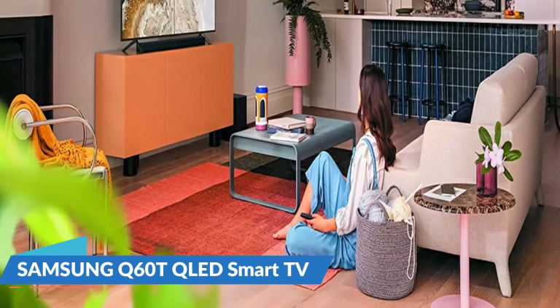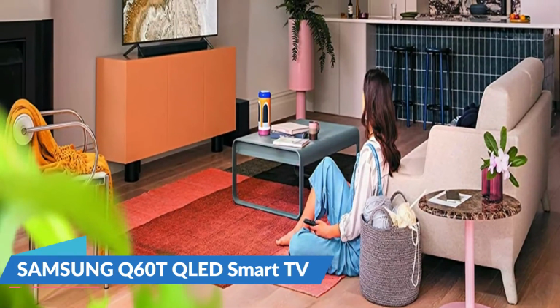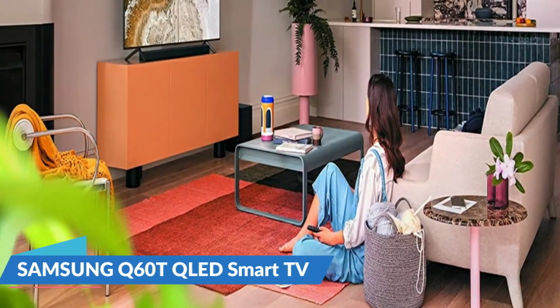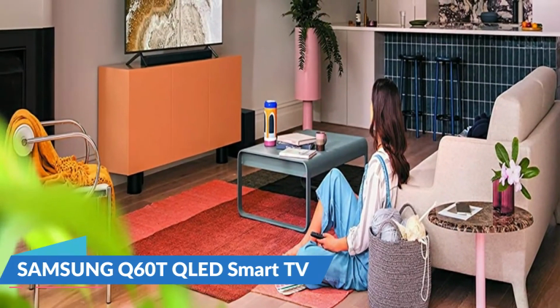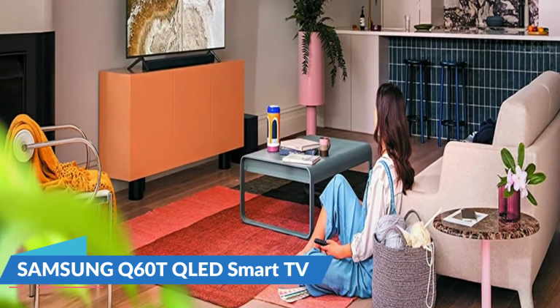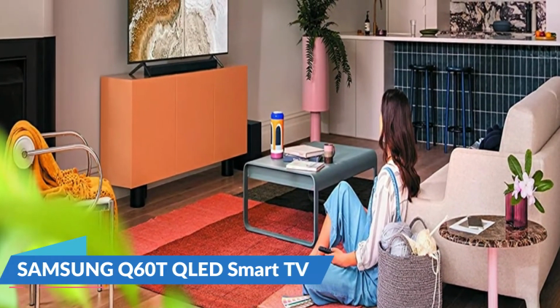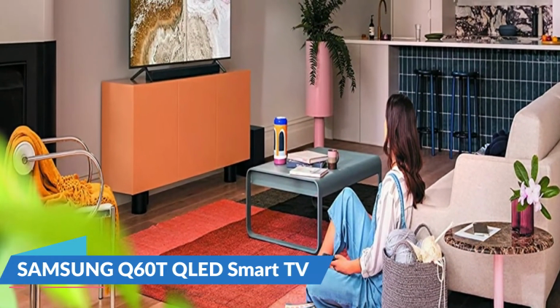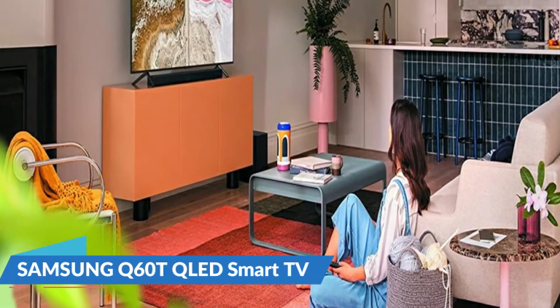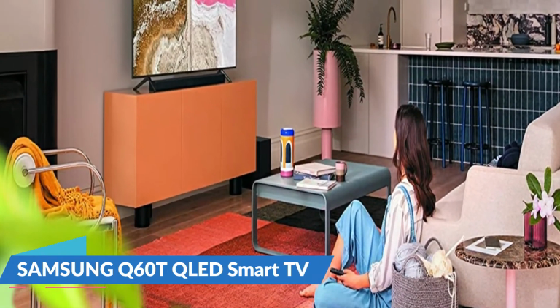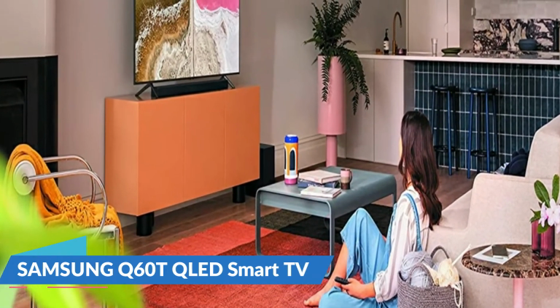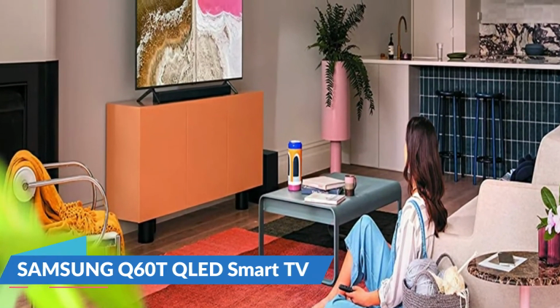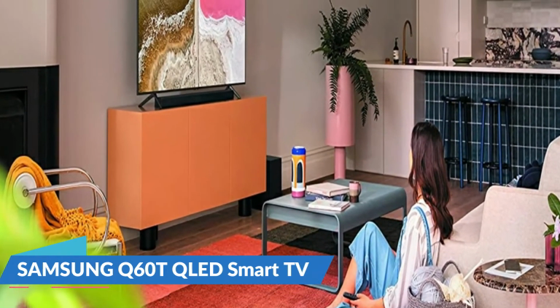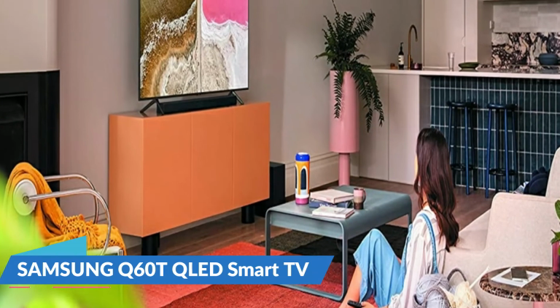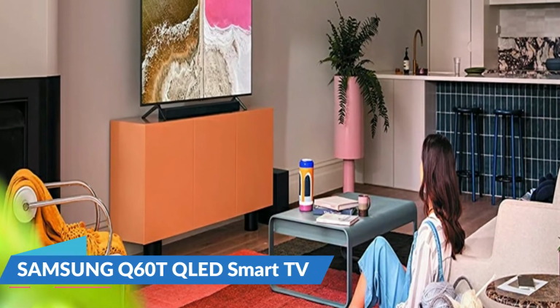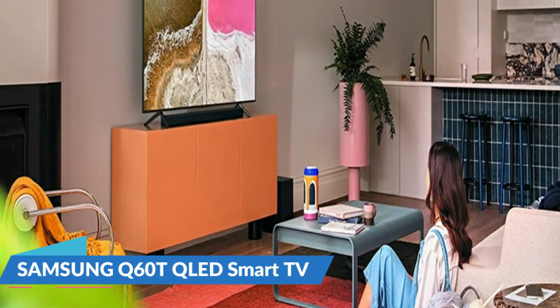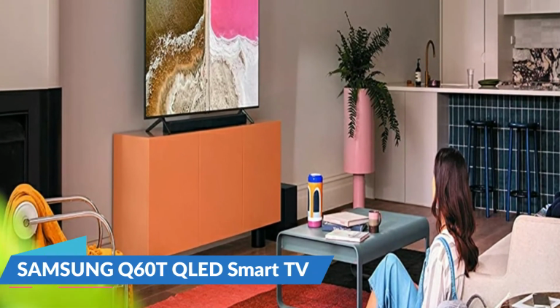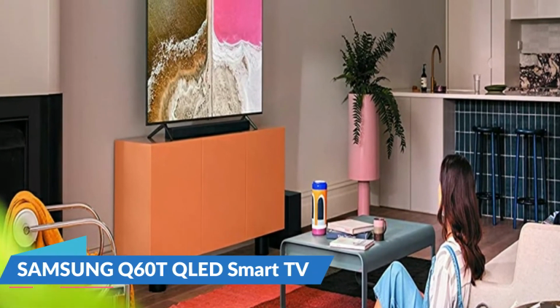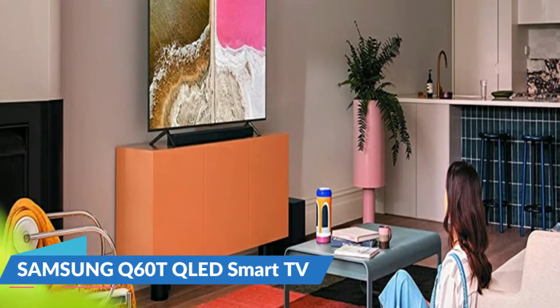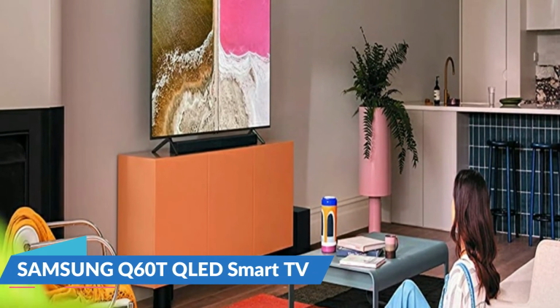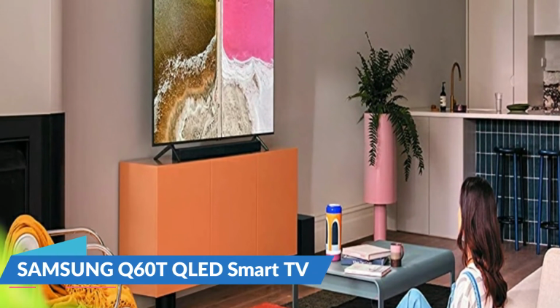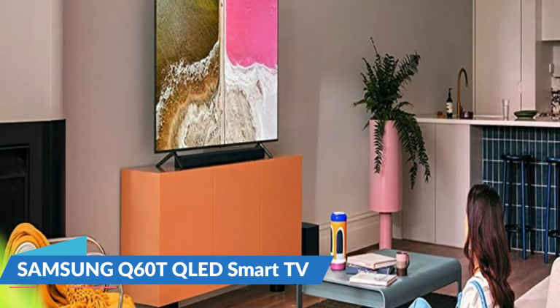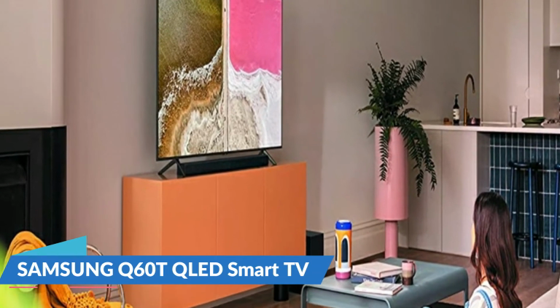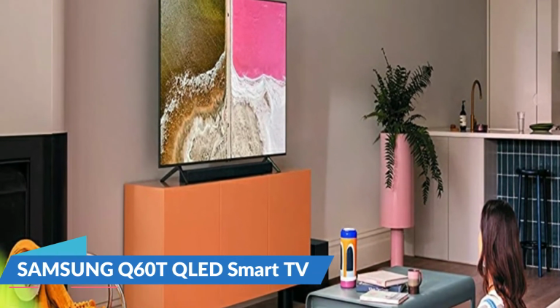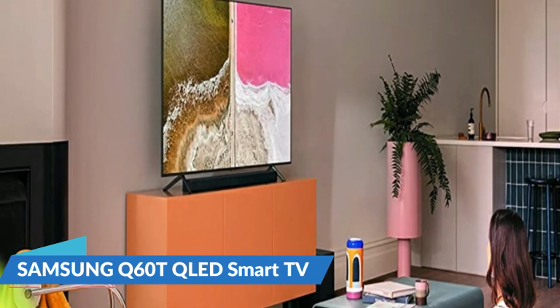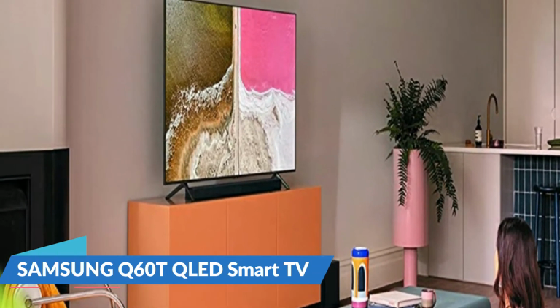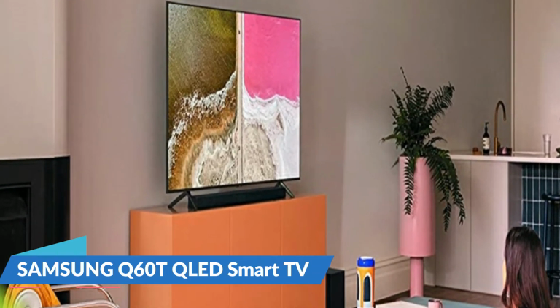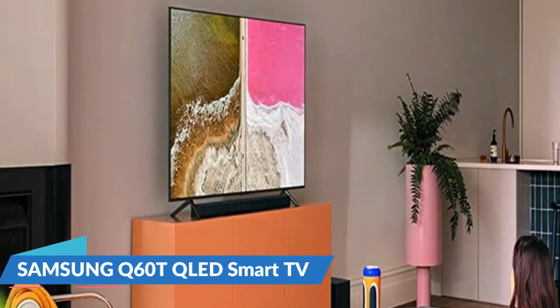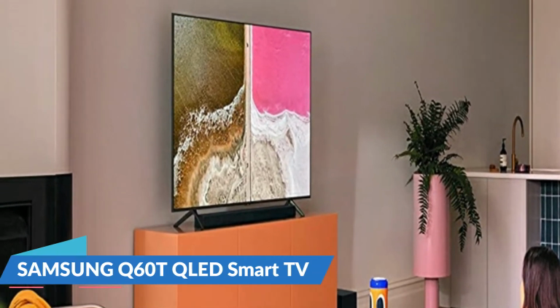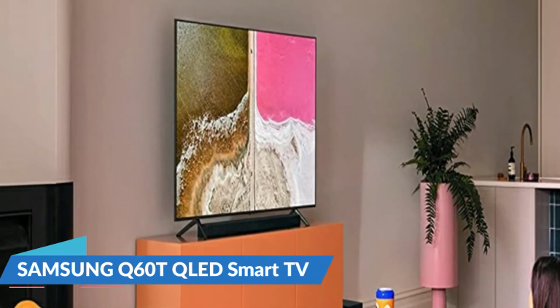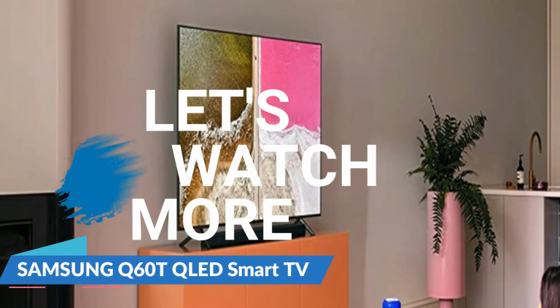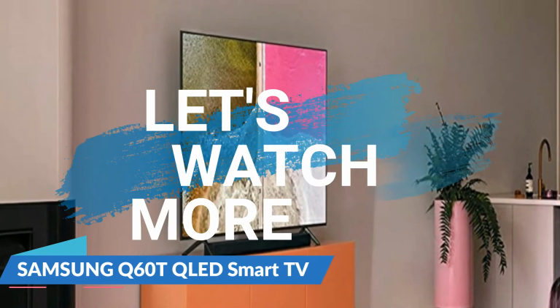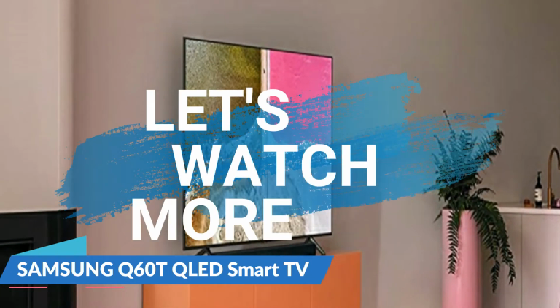A sleek, elegant, and minimalistic design from any angle draws you into the screen. For details, let's watch more.